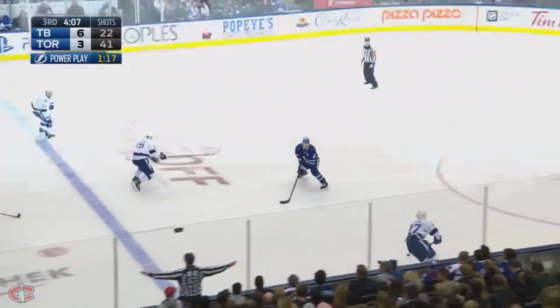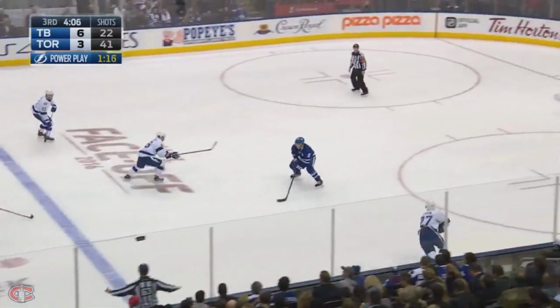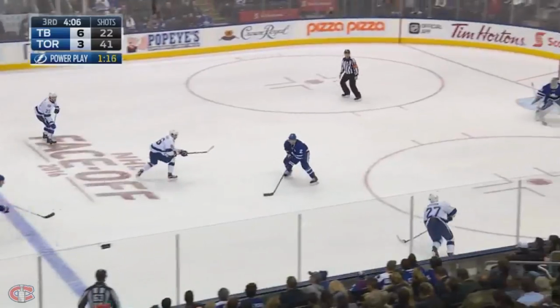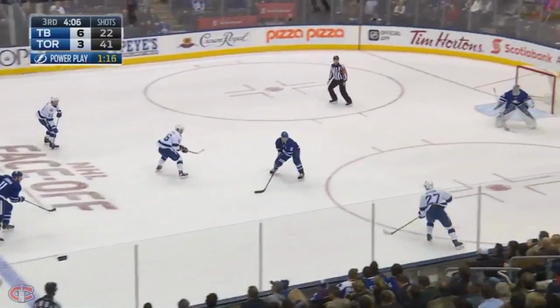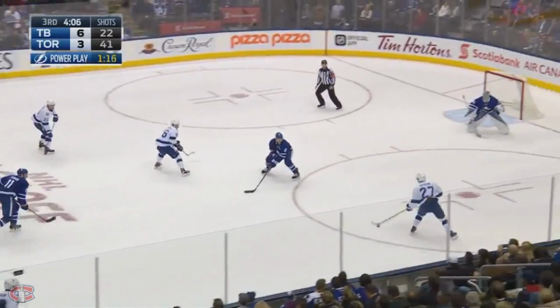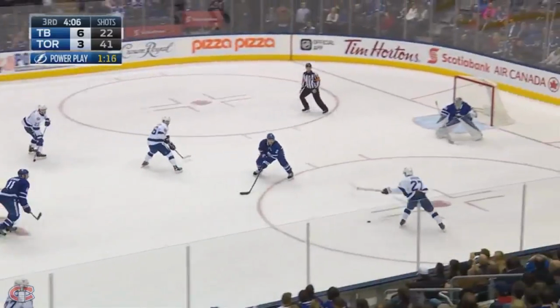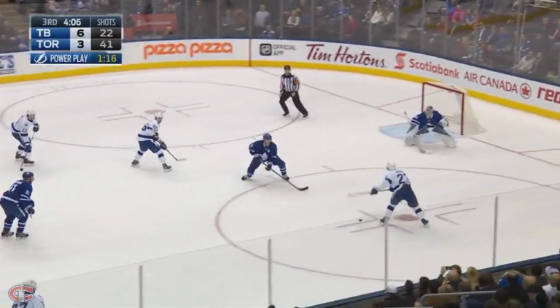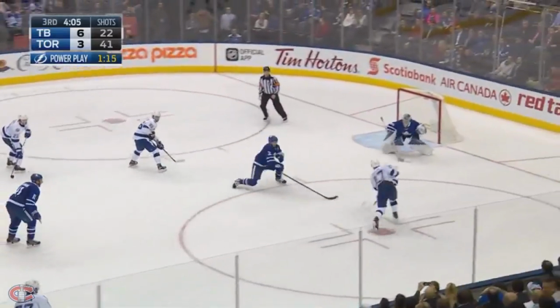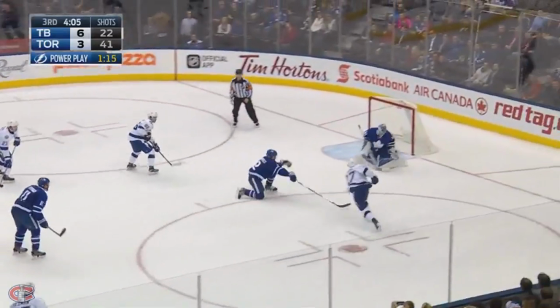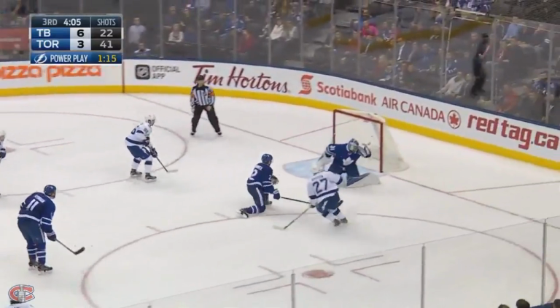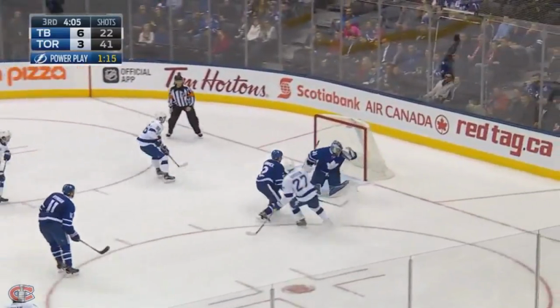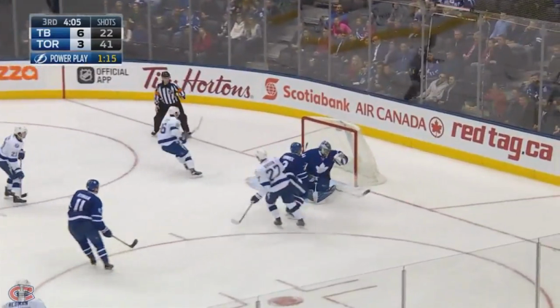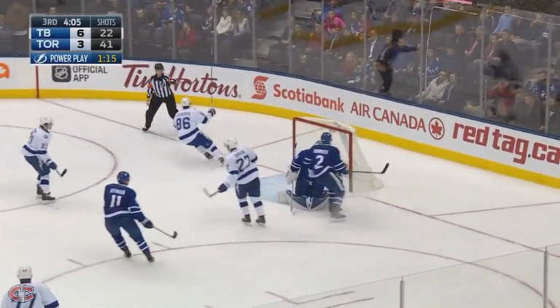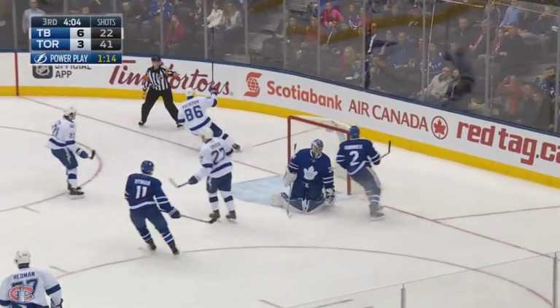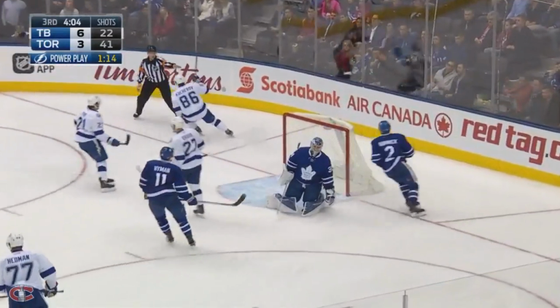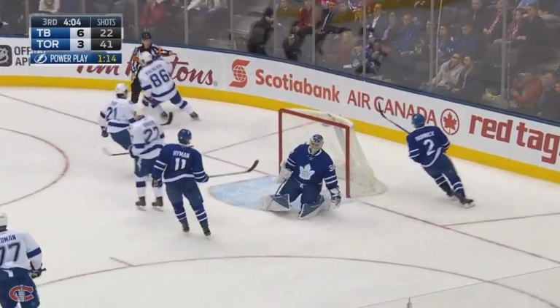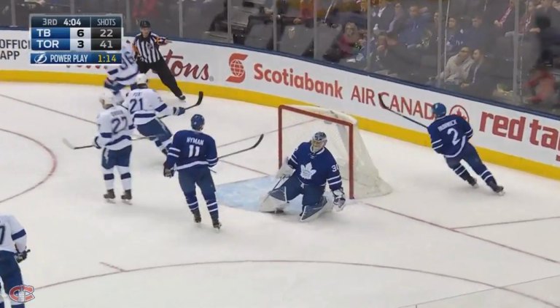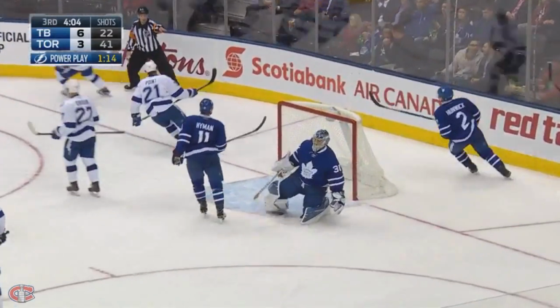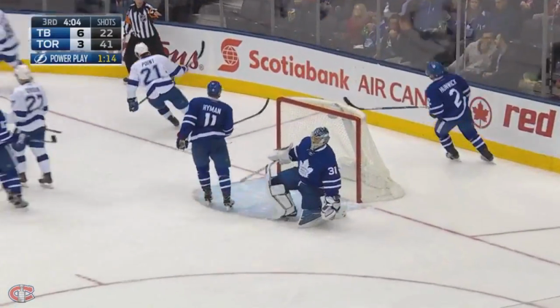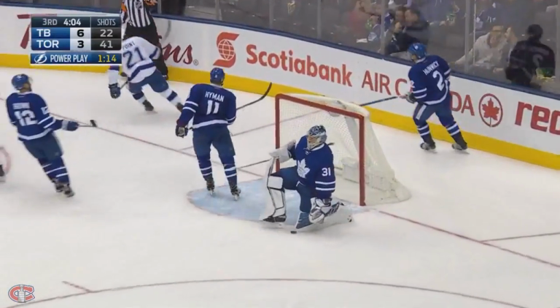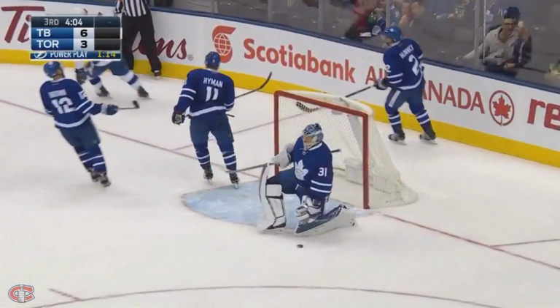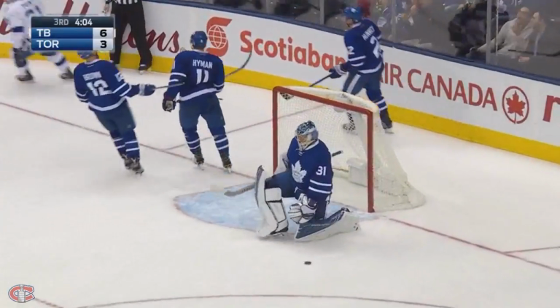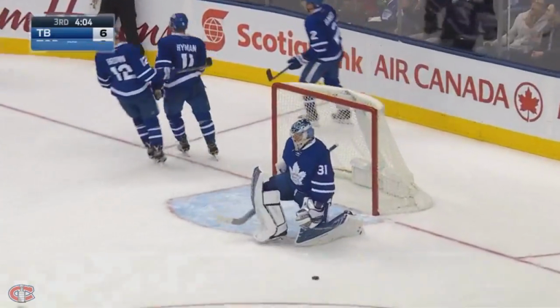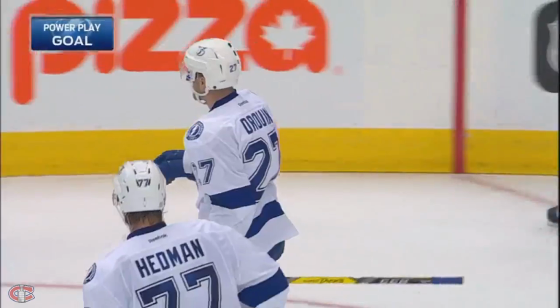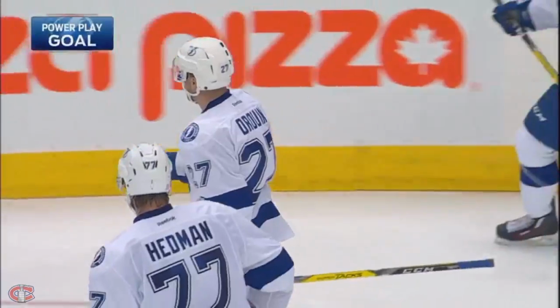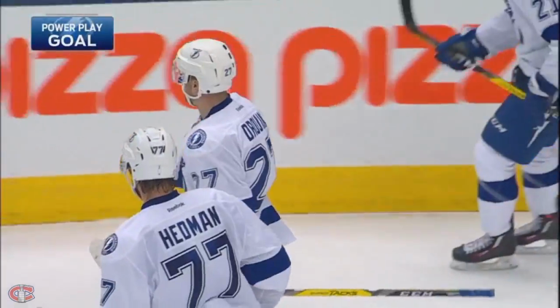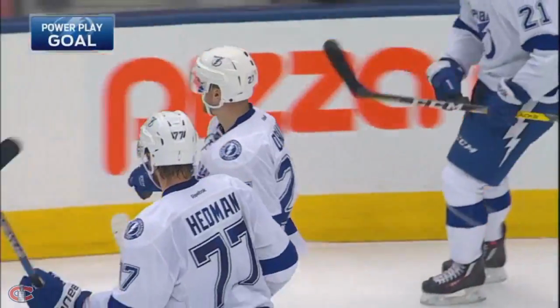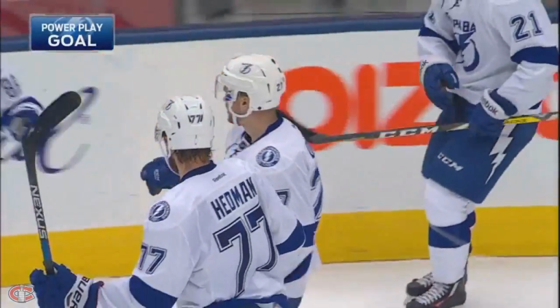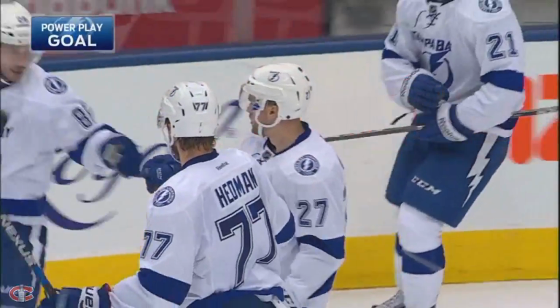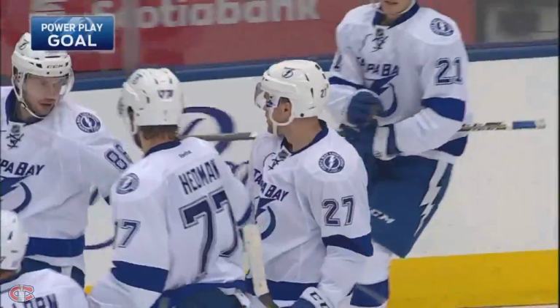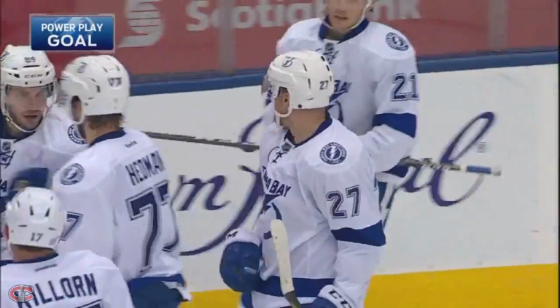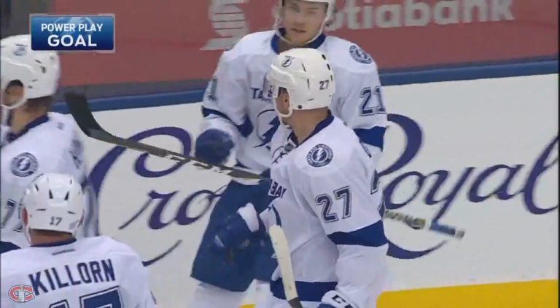Lightning on a three-on-one the other way — Druin, Stutes, he scores! Jonathan Druin, right flings it home.